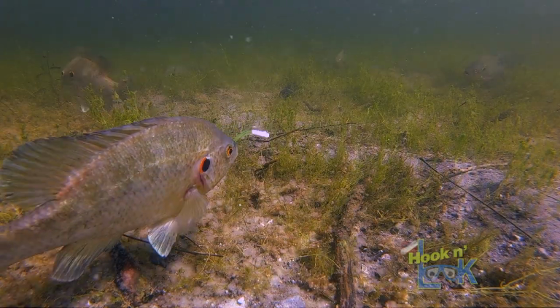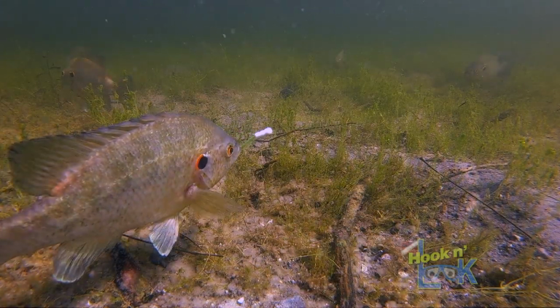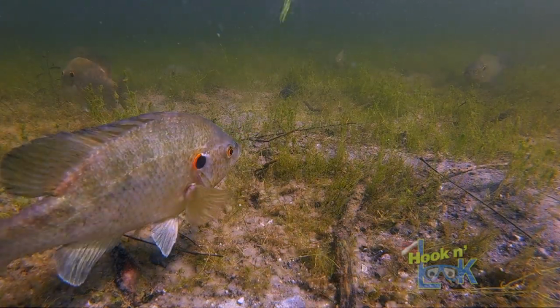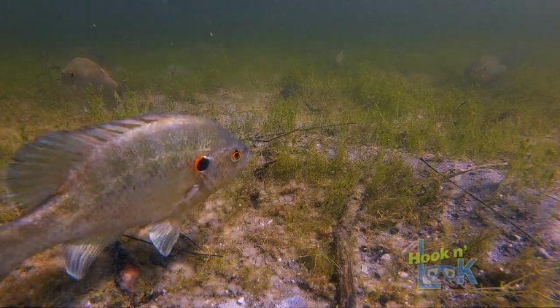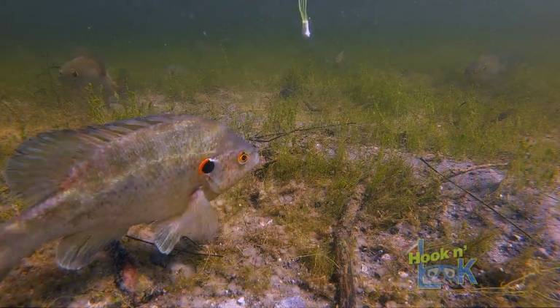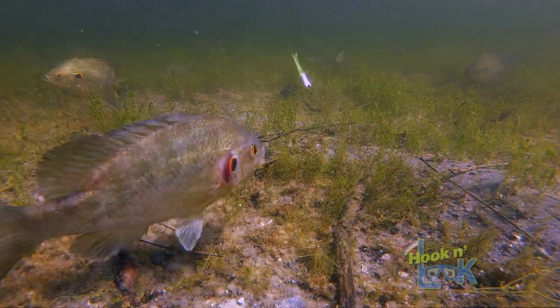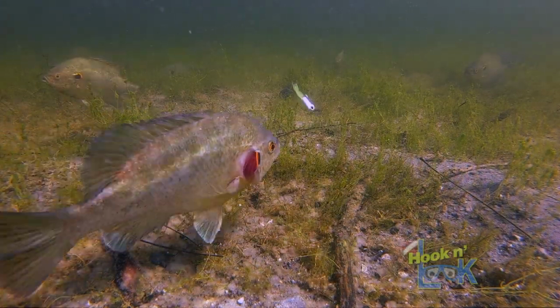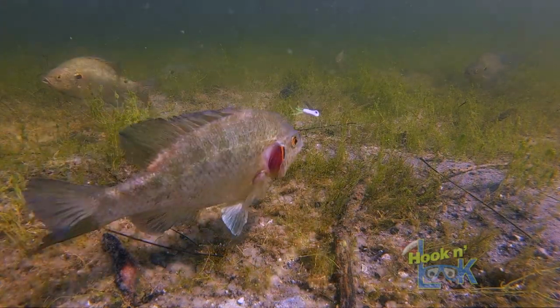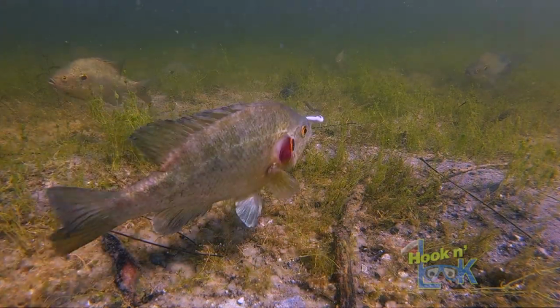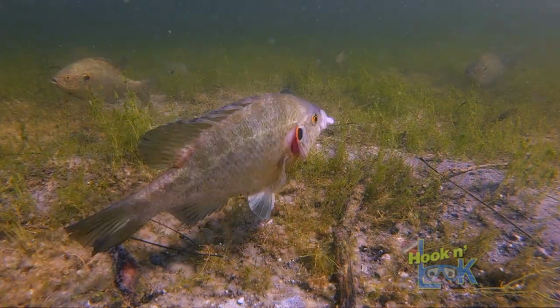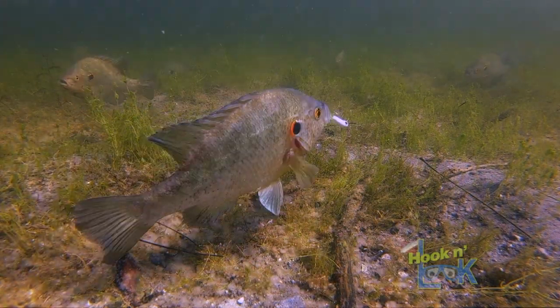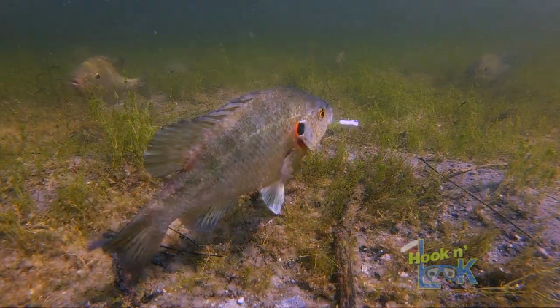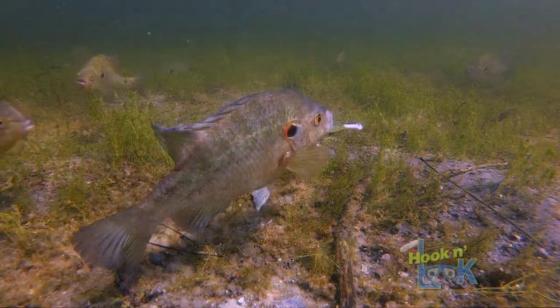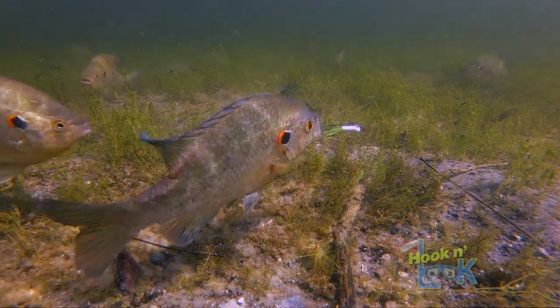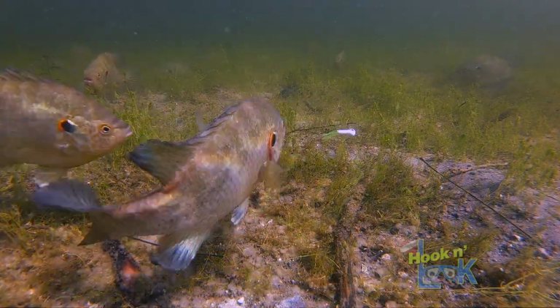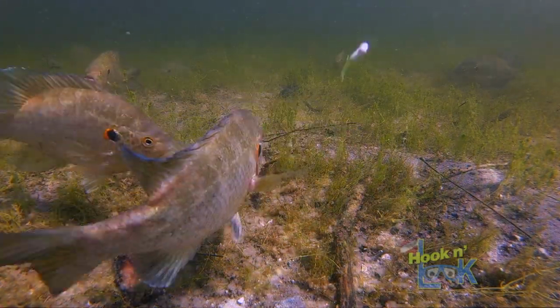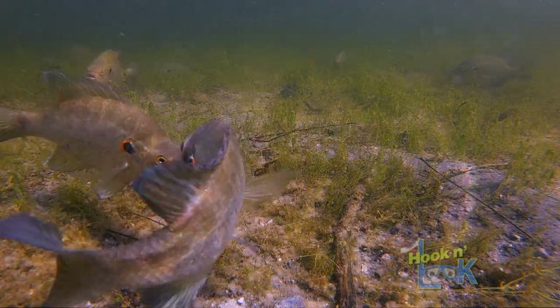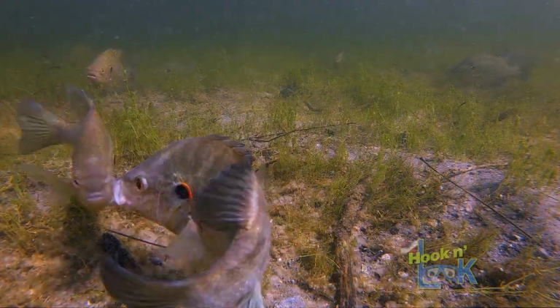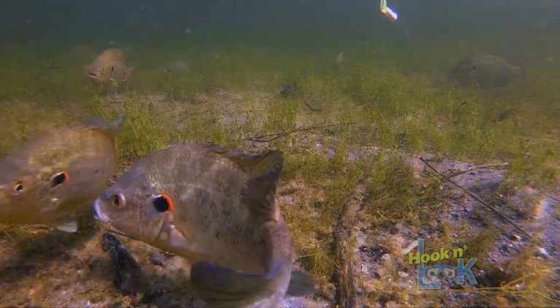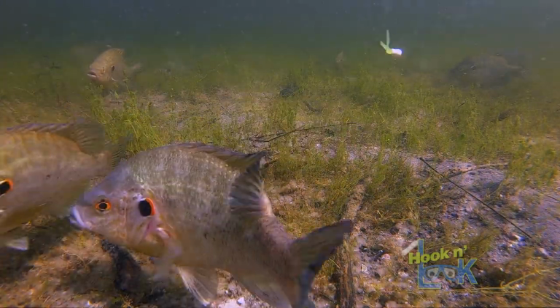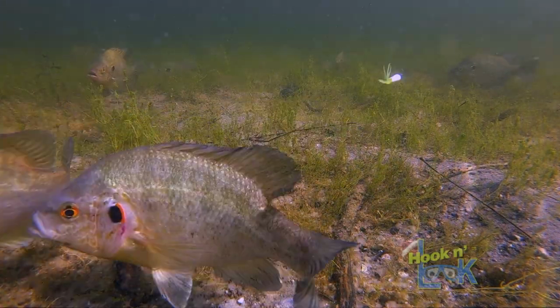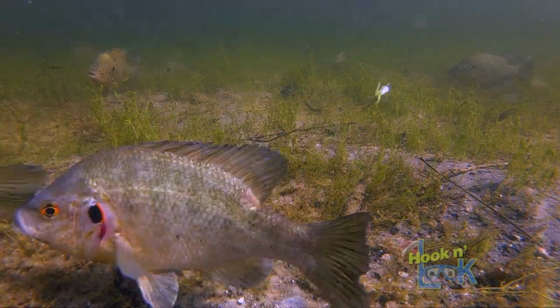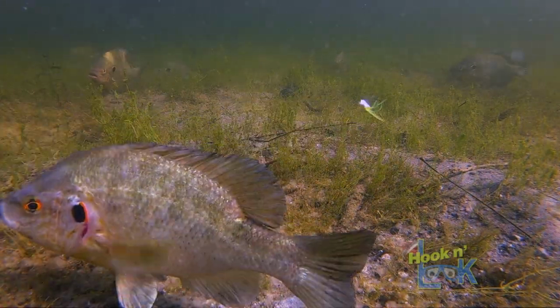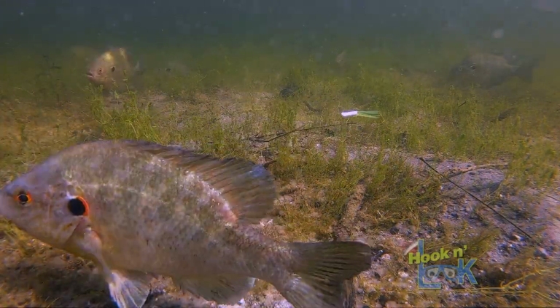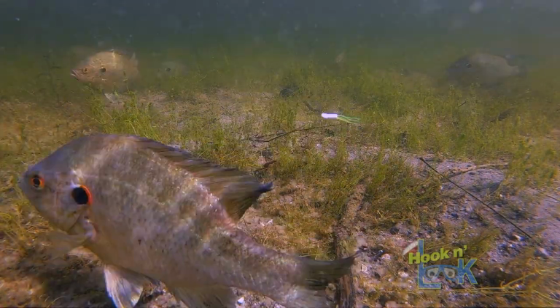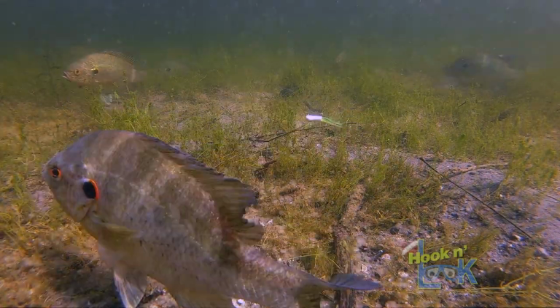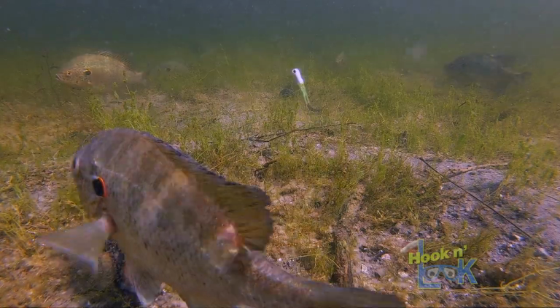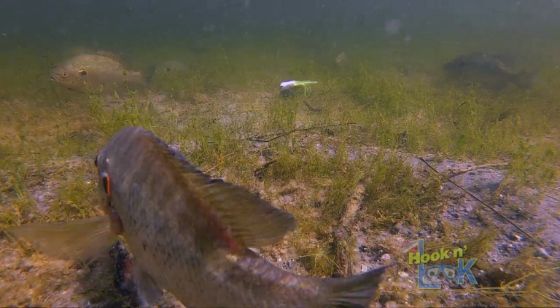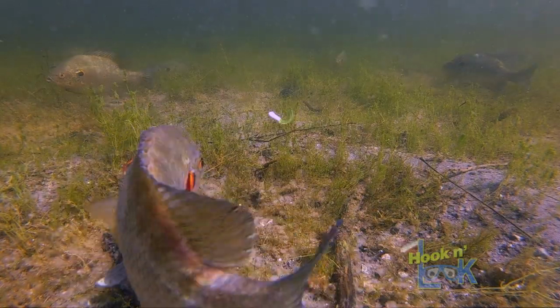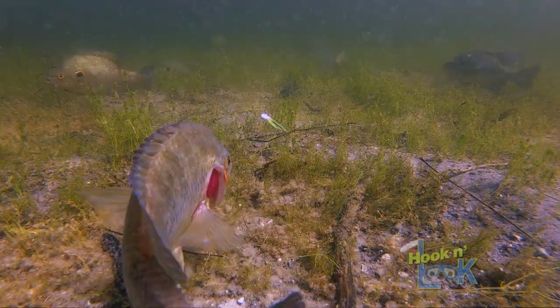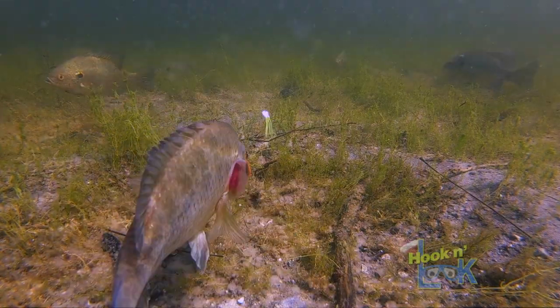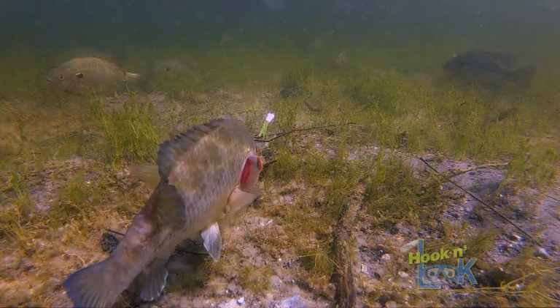But he popped that little crappie tube. Pull it from one bed to the next, and eventually one's going to pick it up and take it.